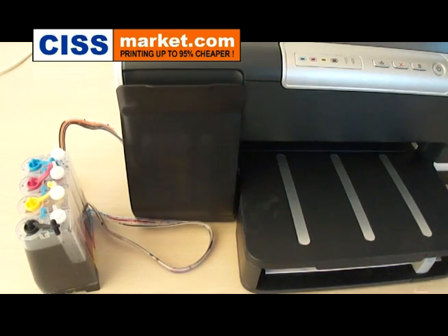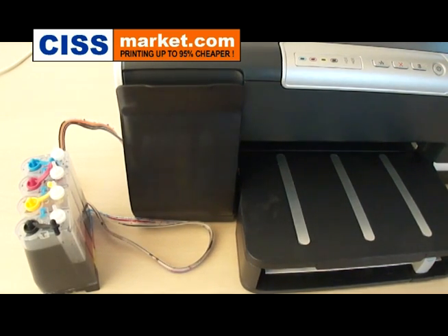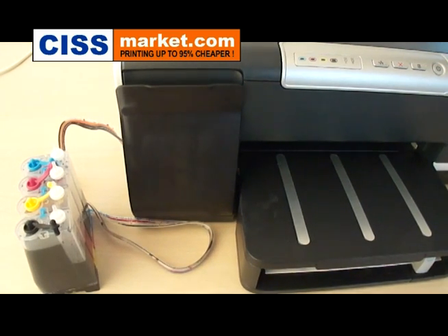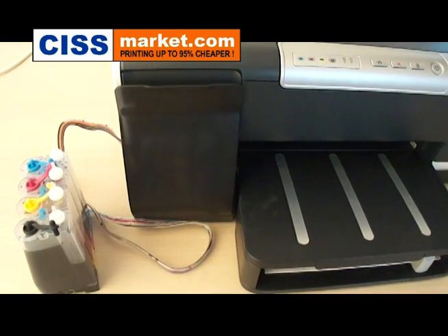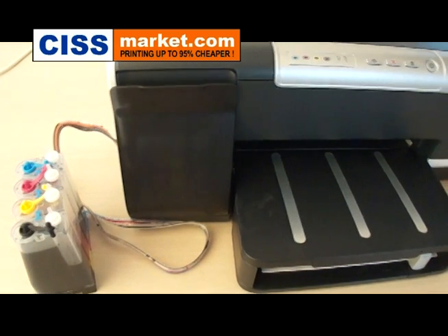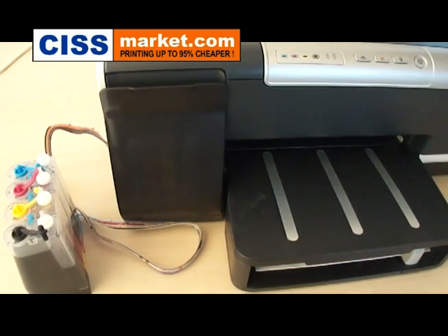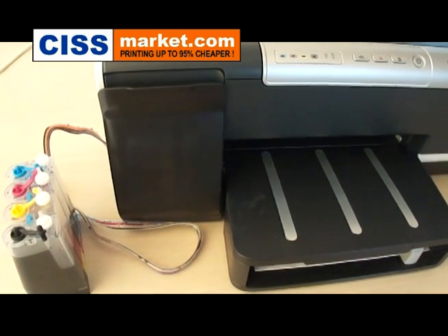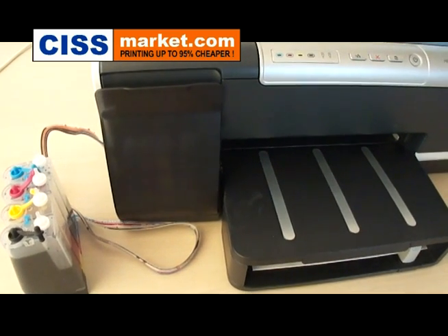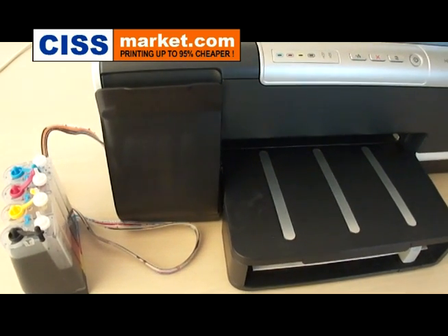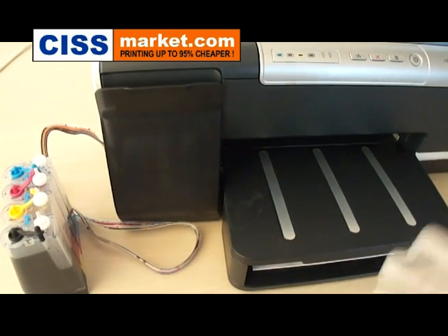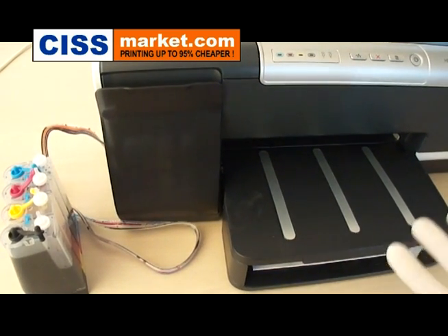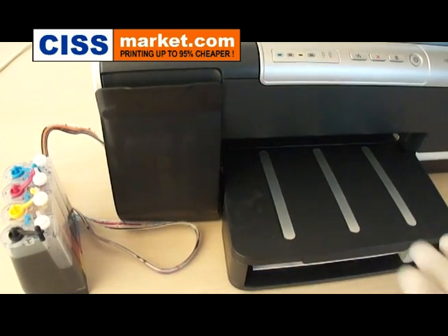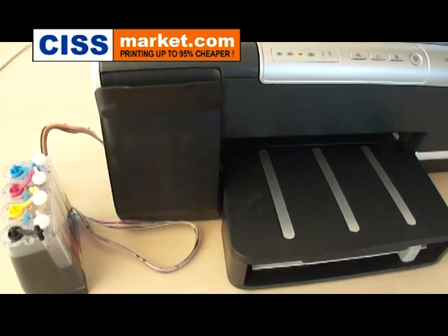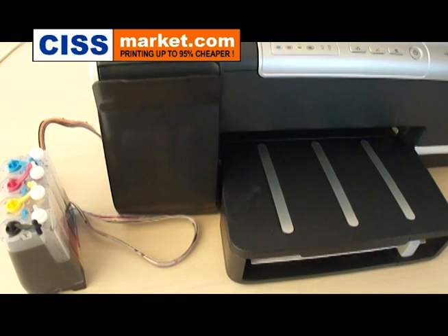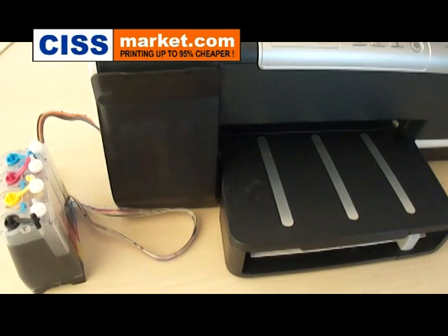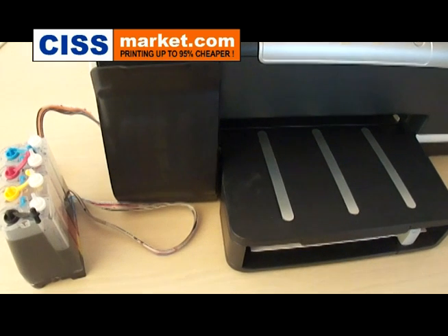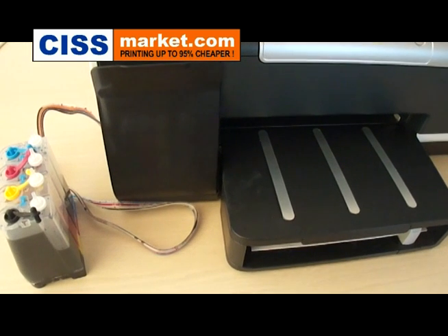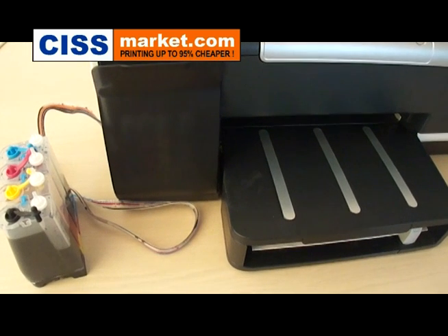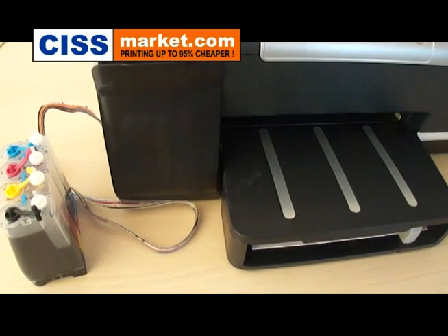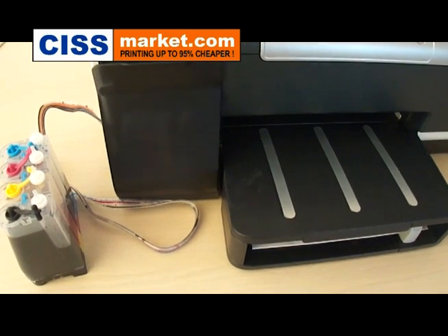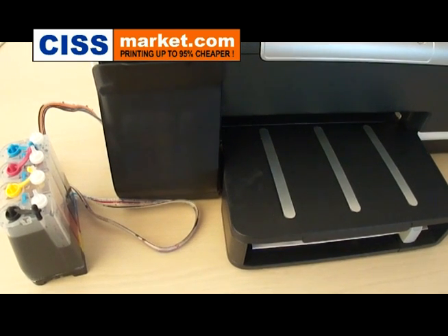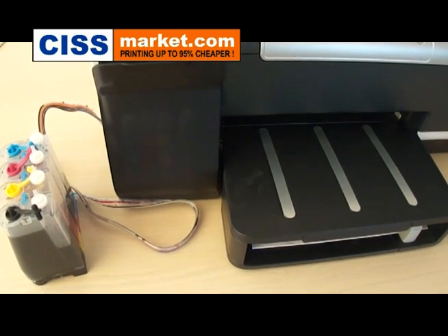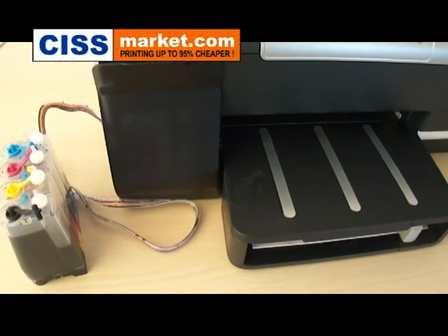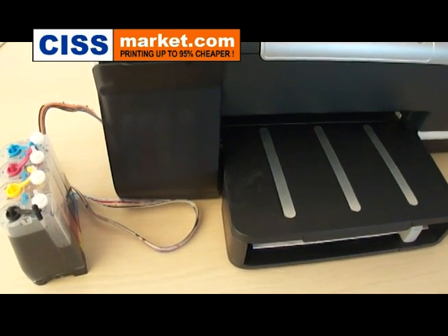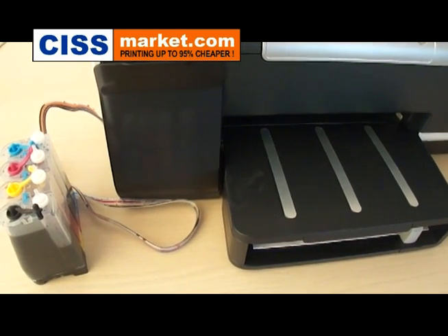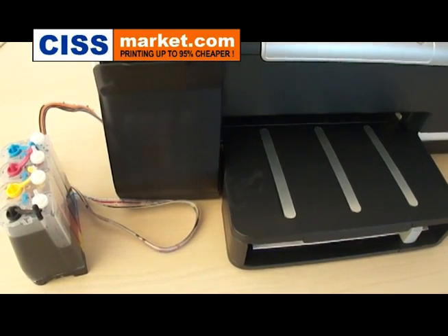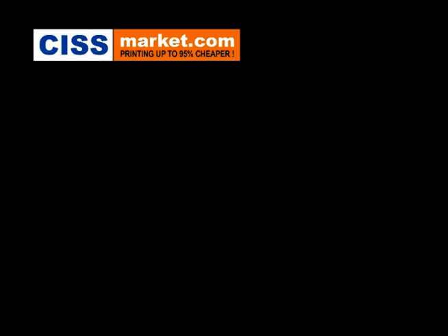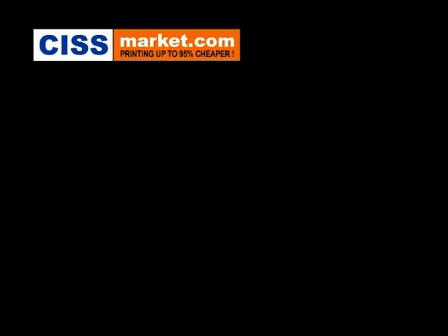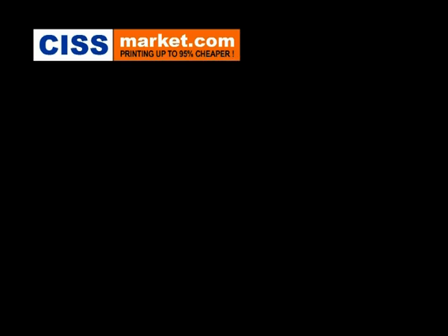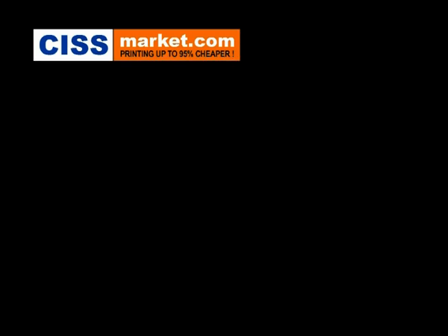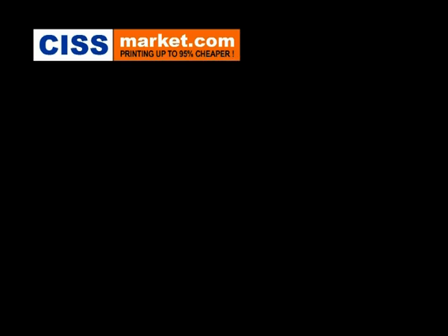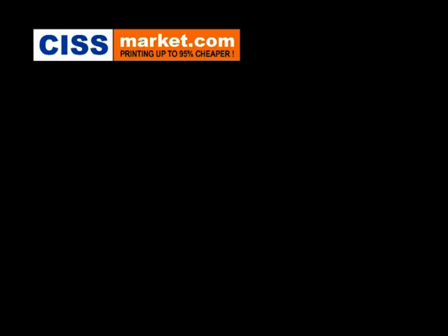This was the installation procedure for the HP K5400 printer.